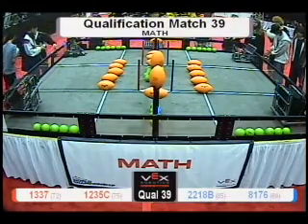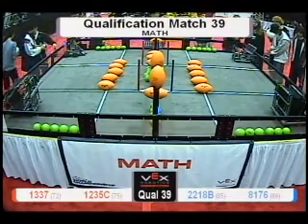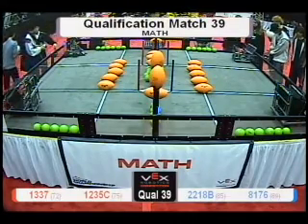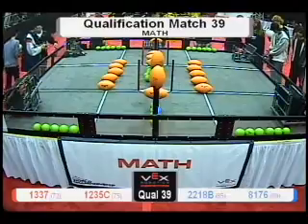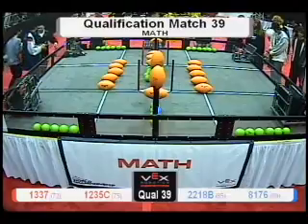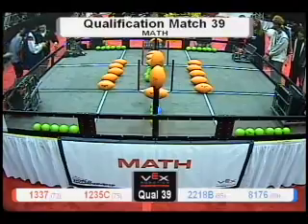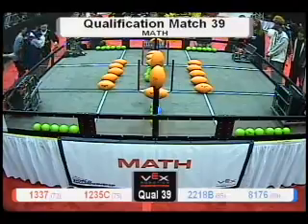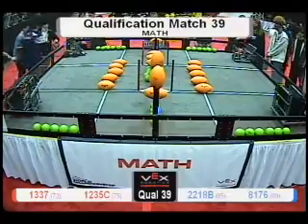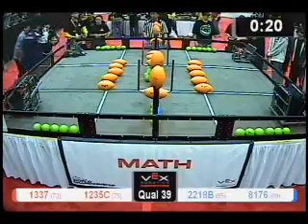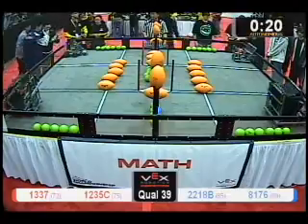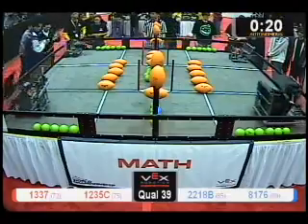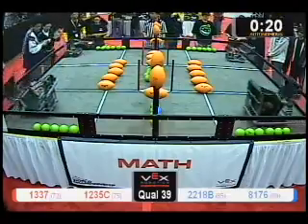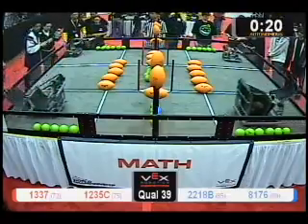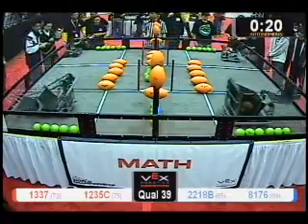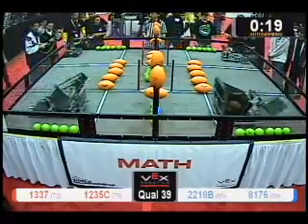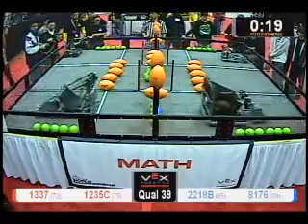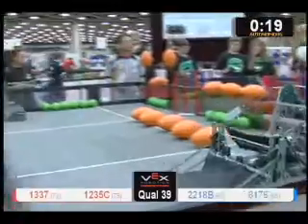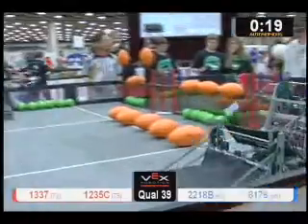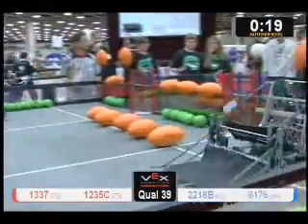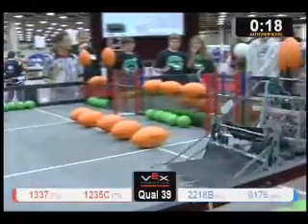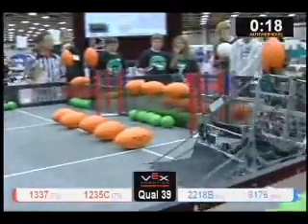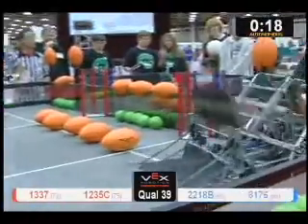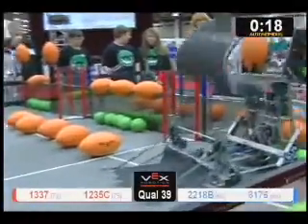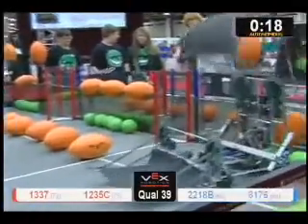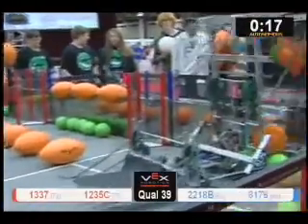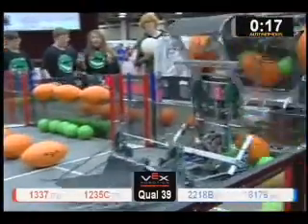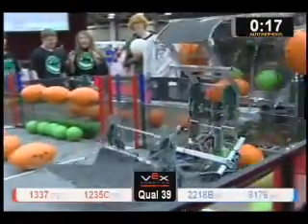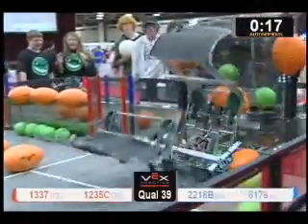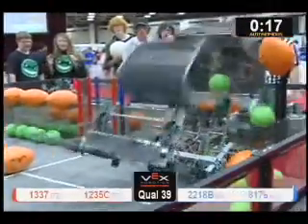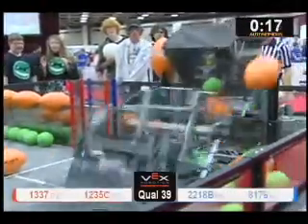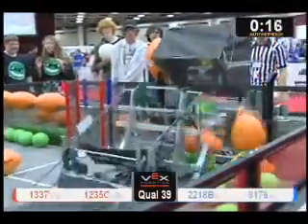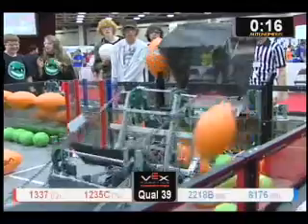Three, two, one, go. After a bit of a delay there, we got a good battle going on.